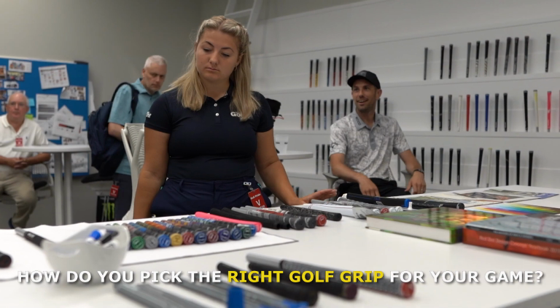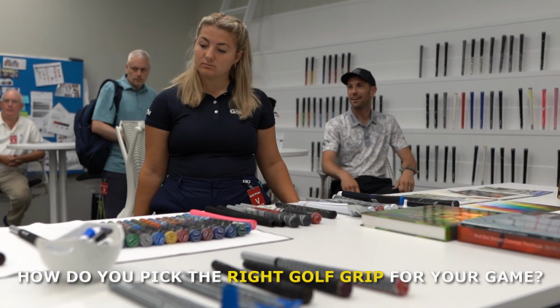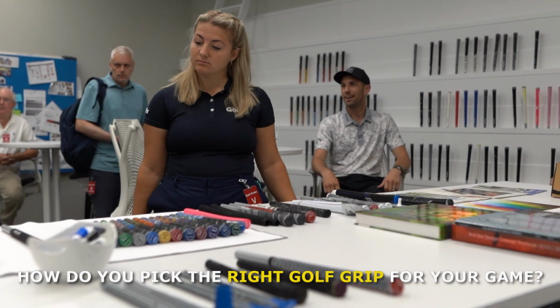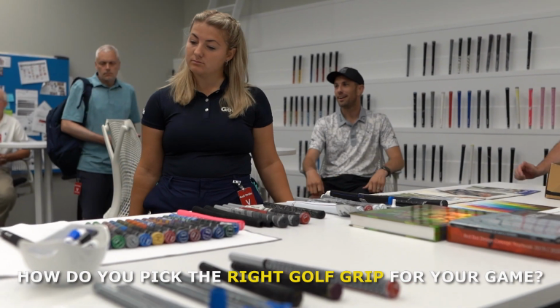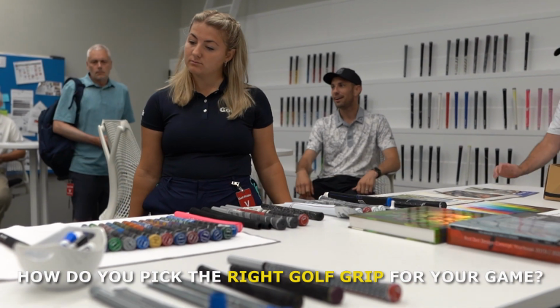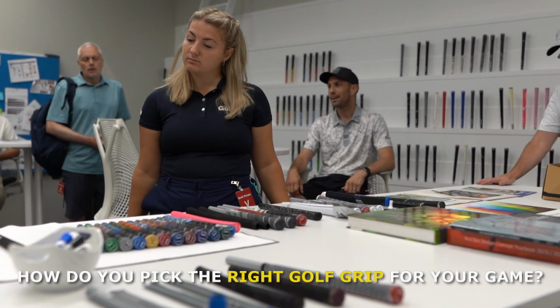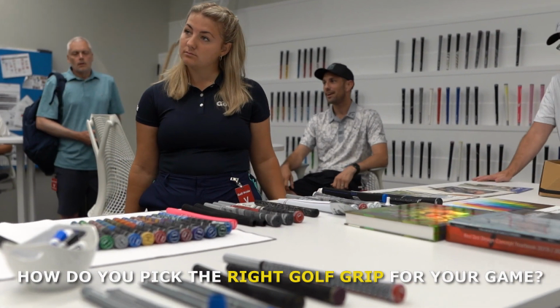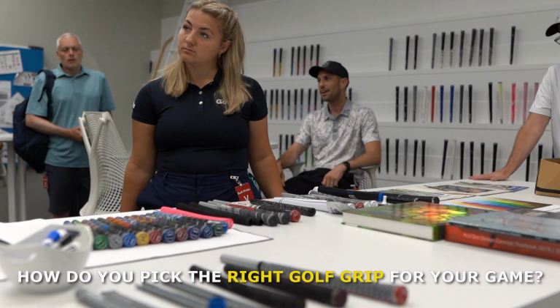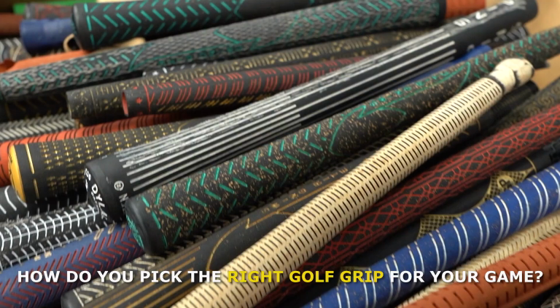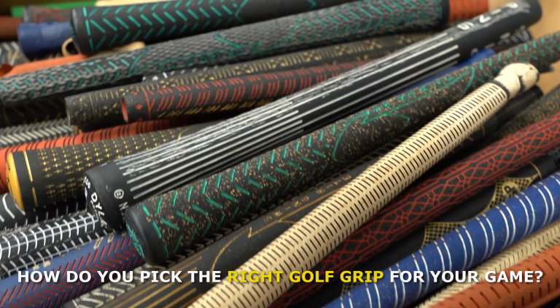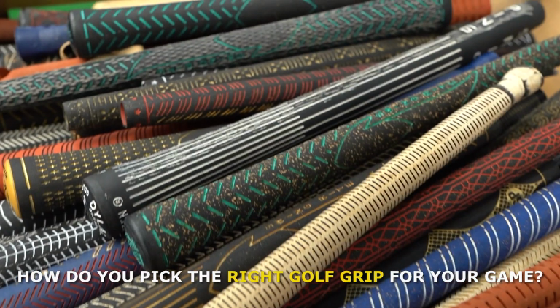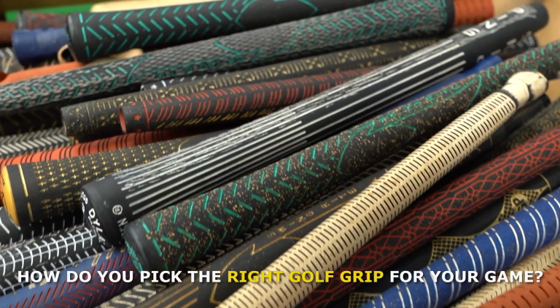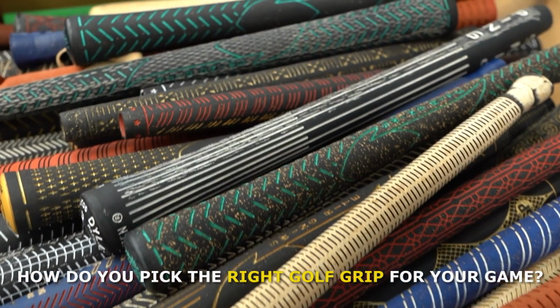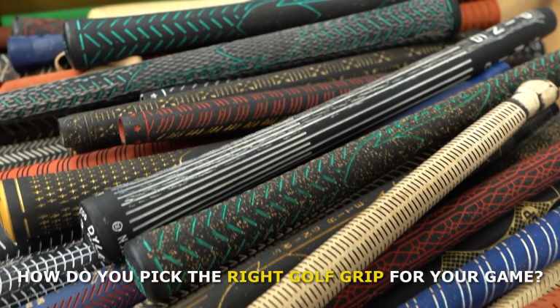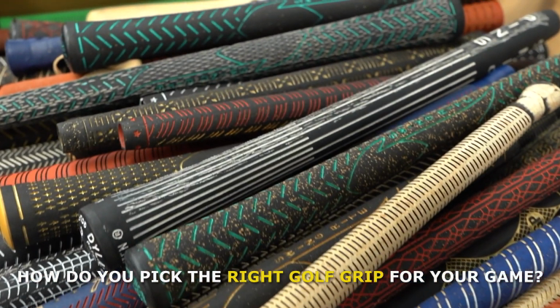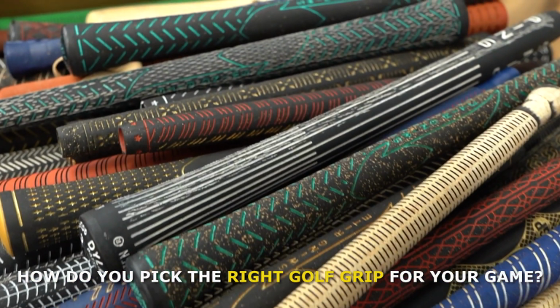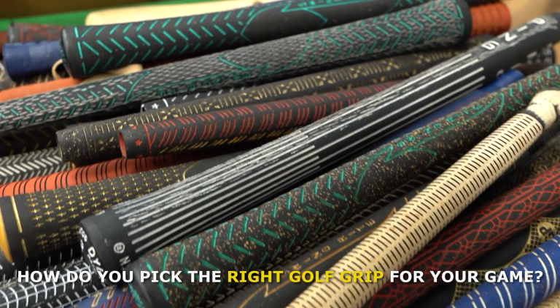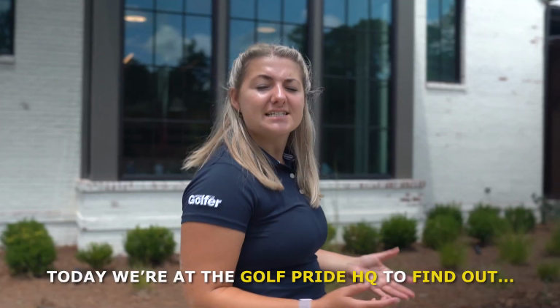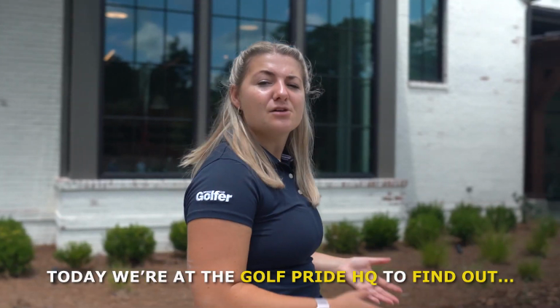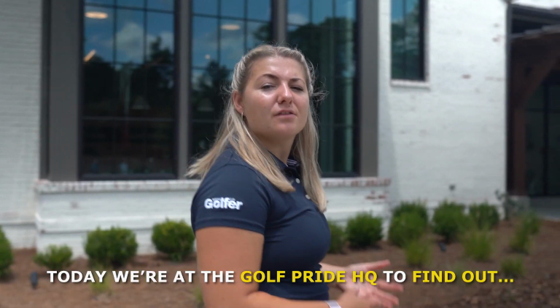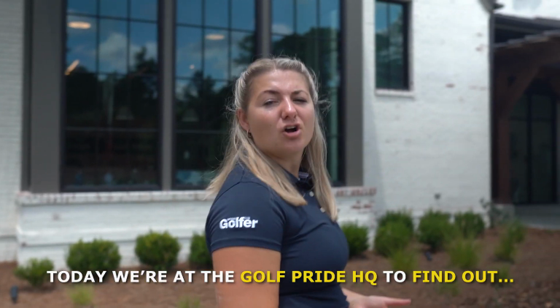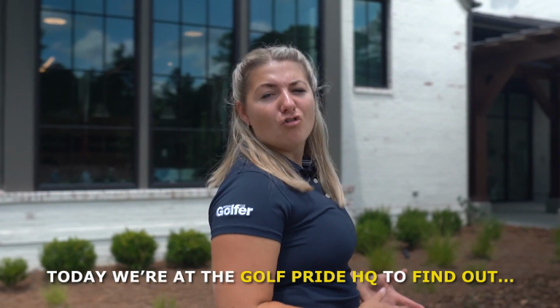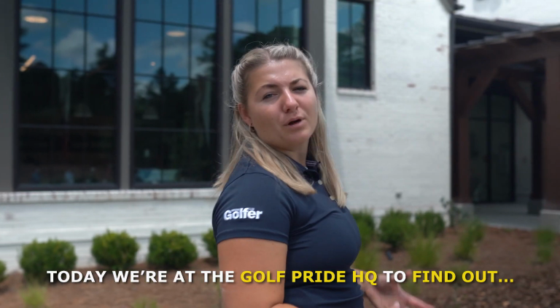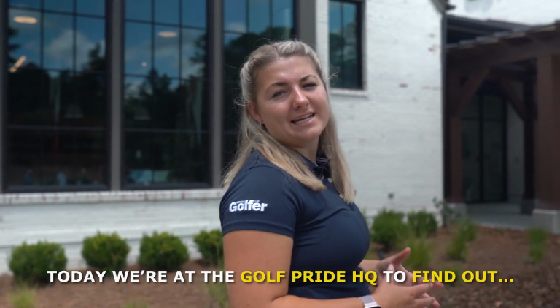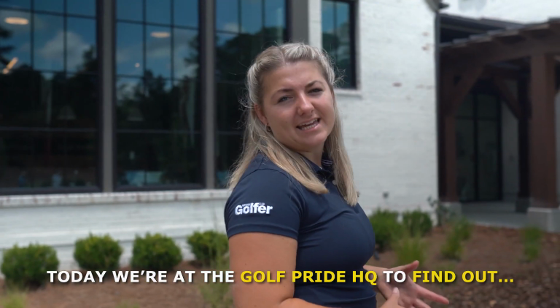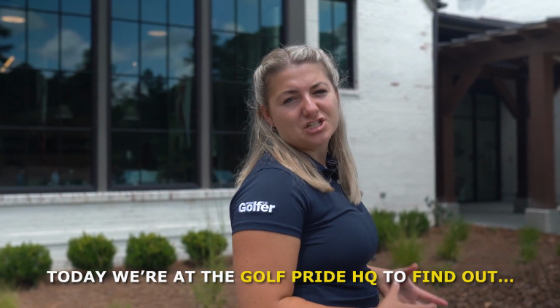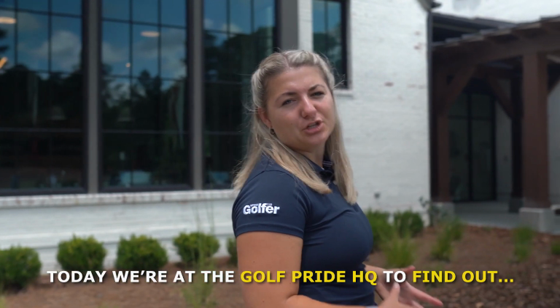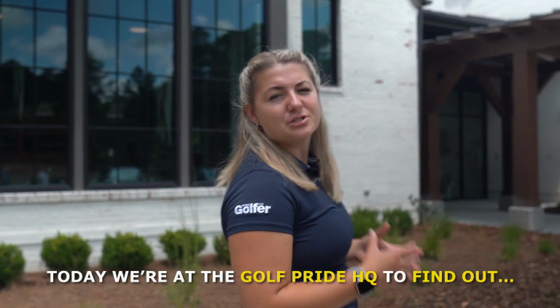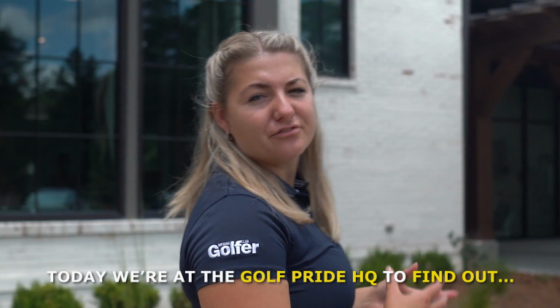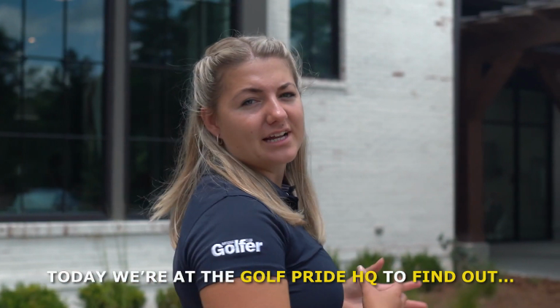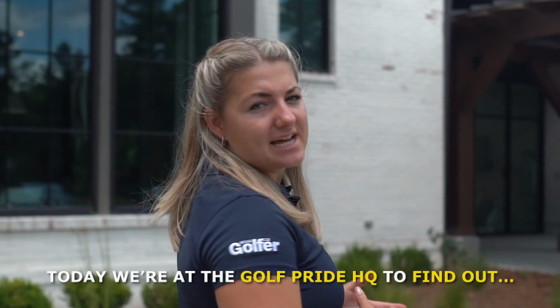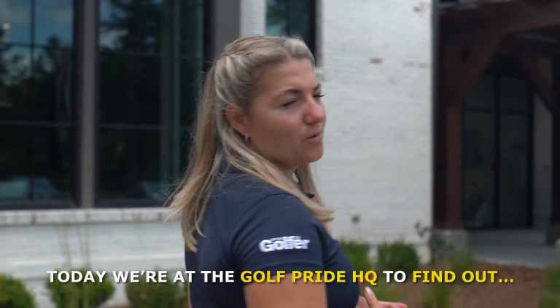How do you pick the right golf grip for your game? Today we're at the Golf Pride HQ to find out.